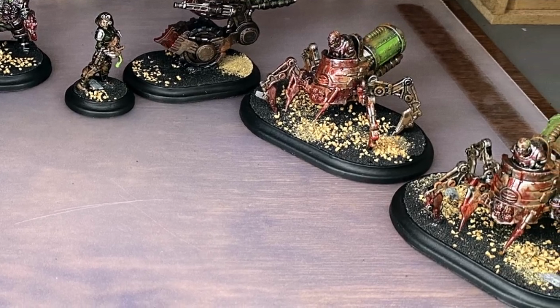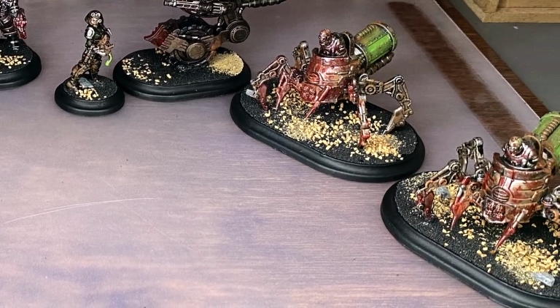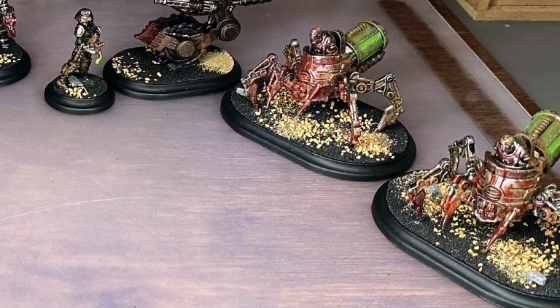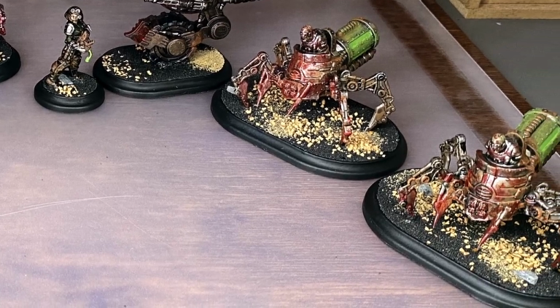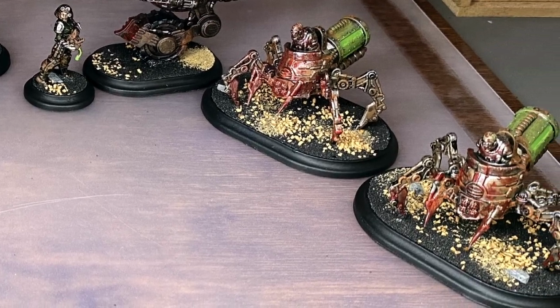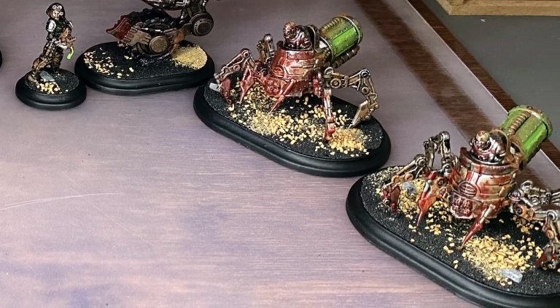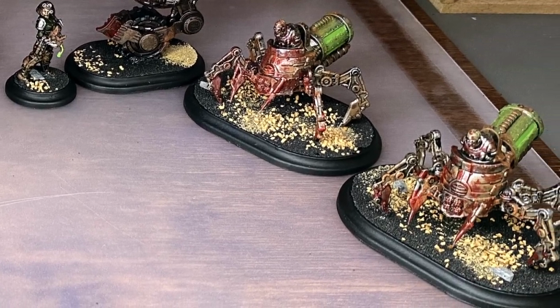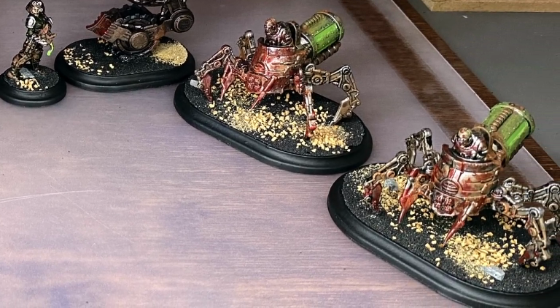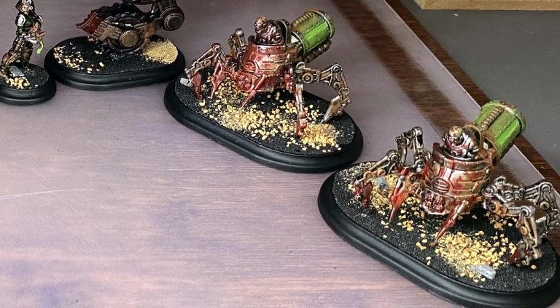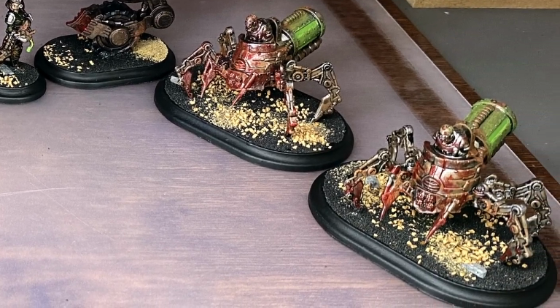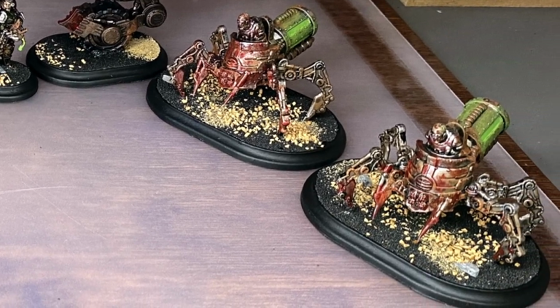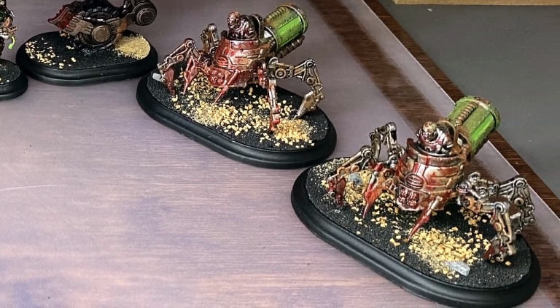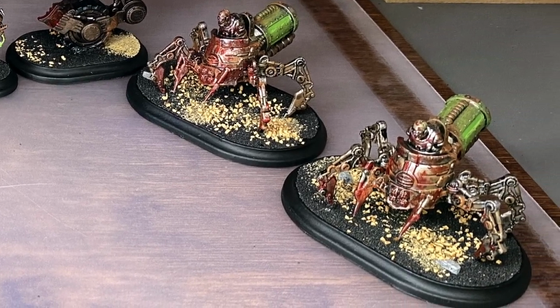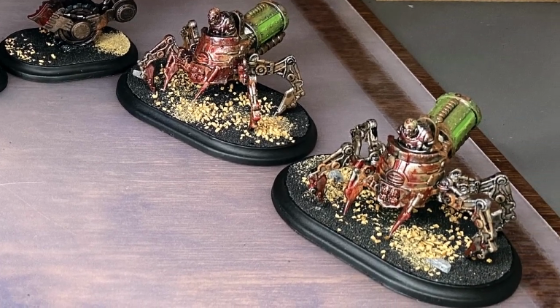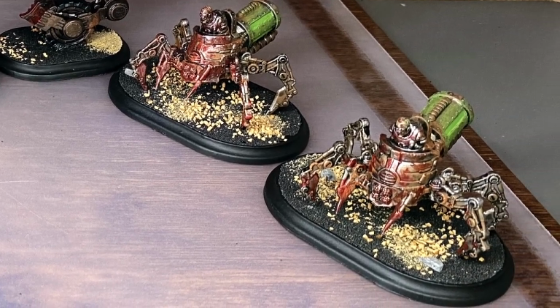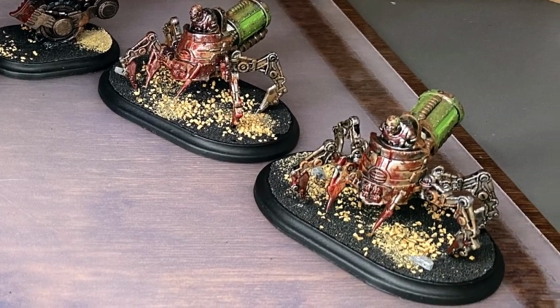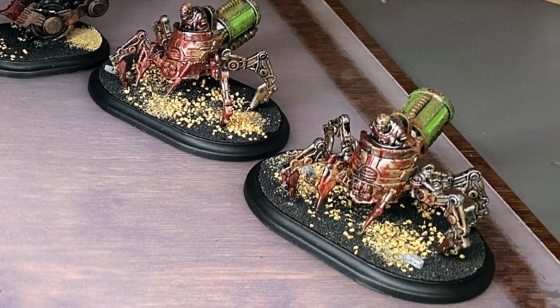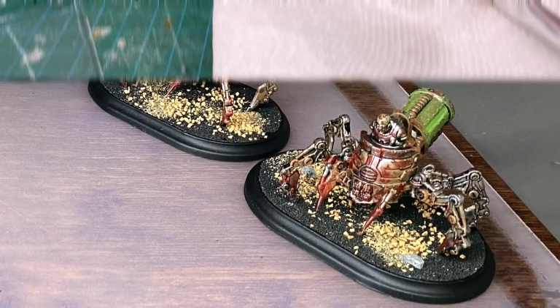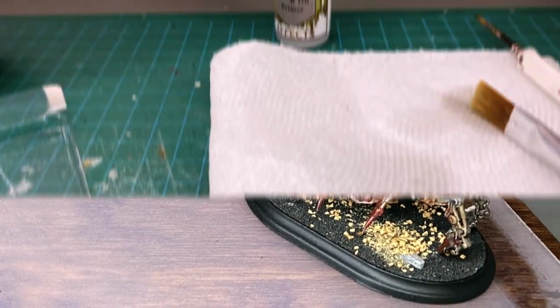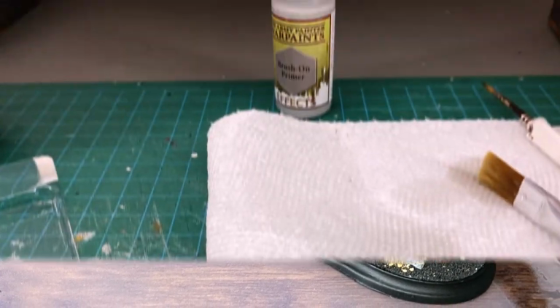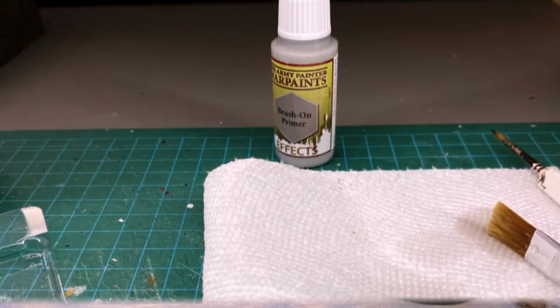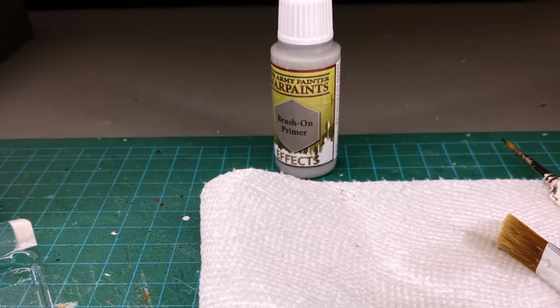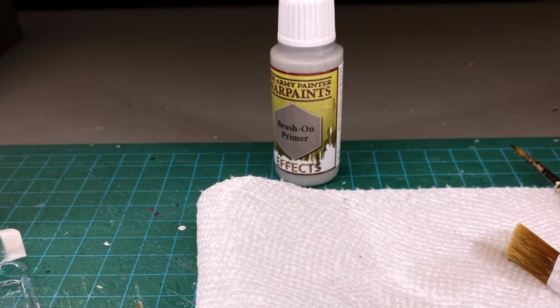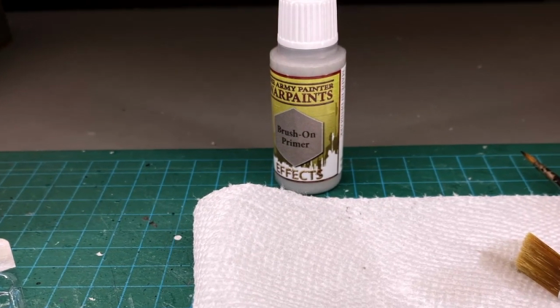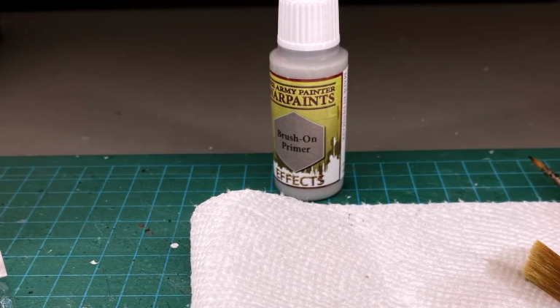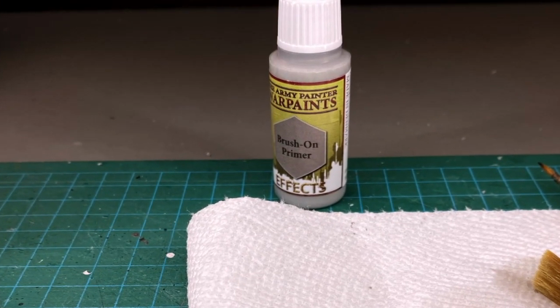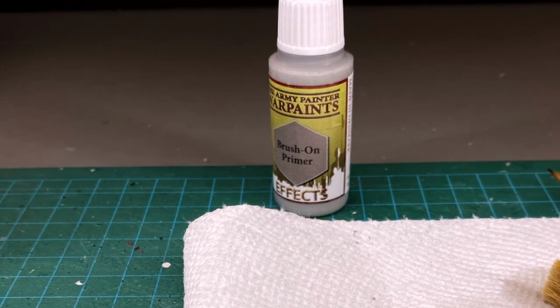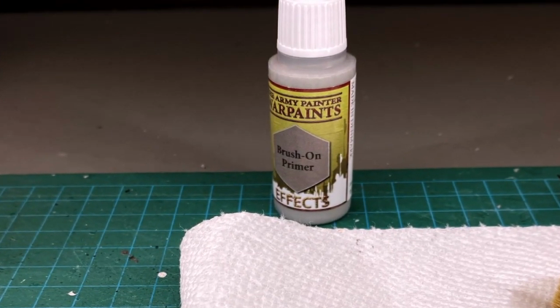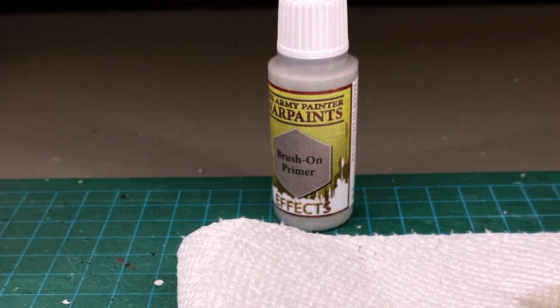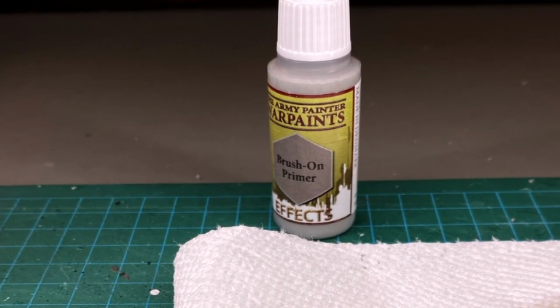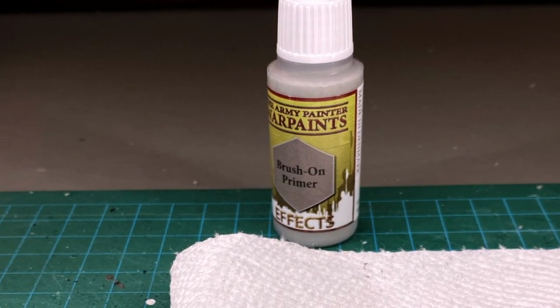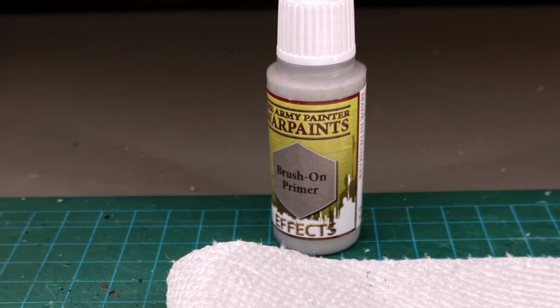I have links to posts about washing your miniatures in the description below. Now let's test out this brush-on primer.